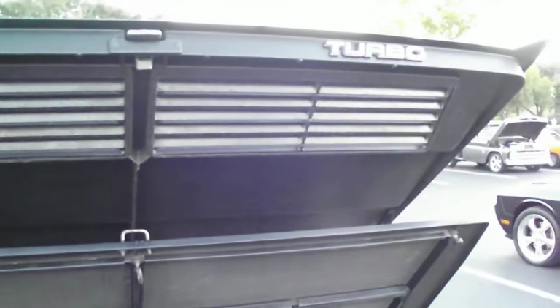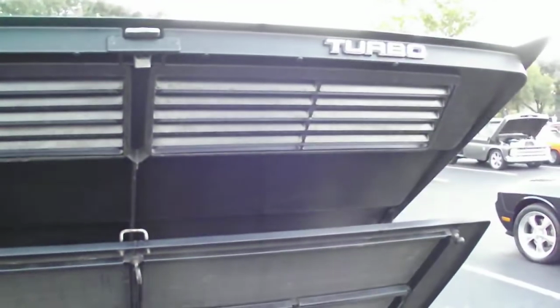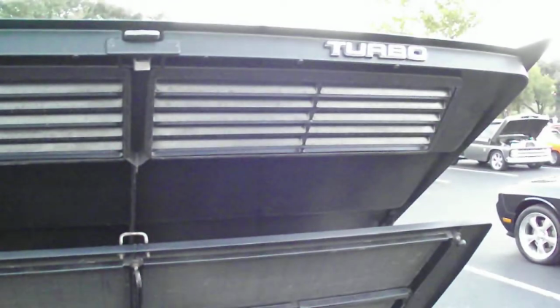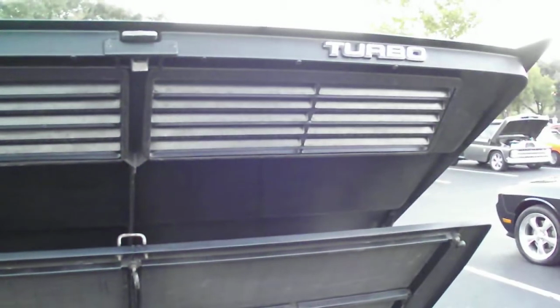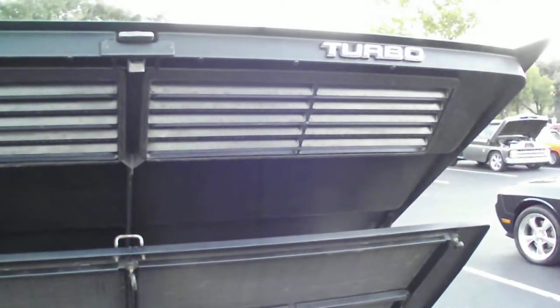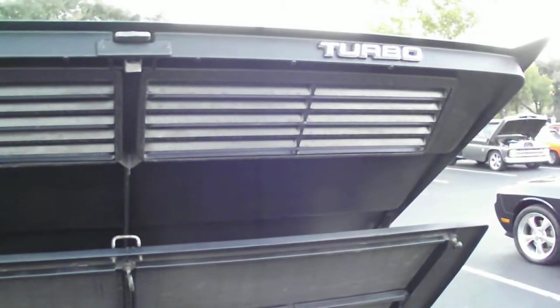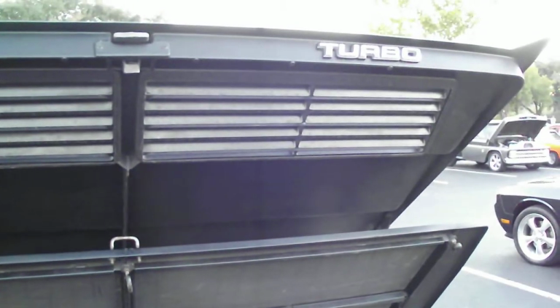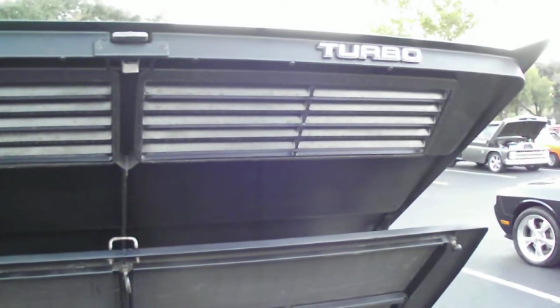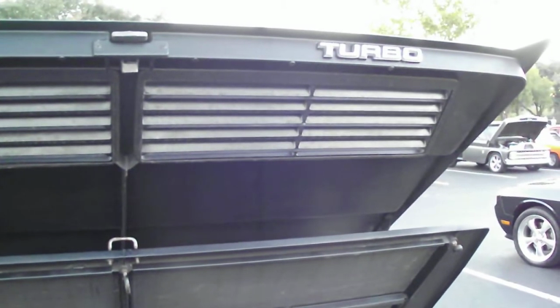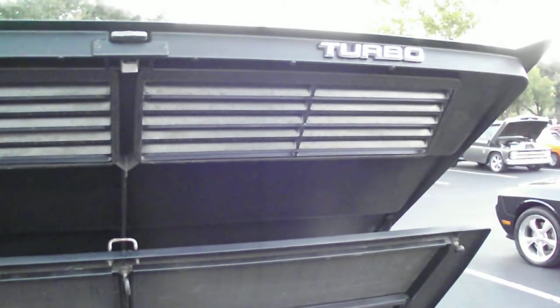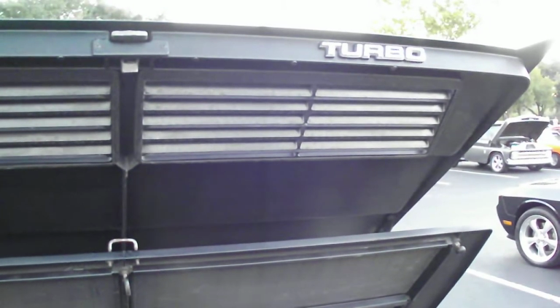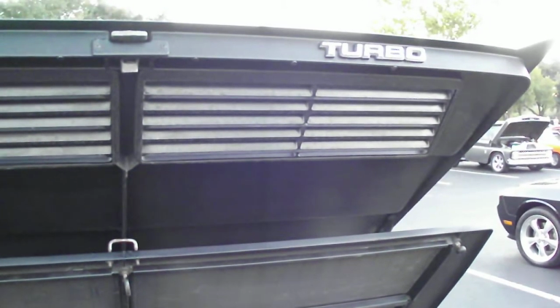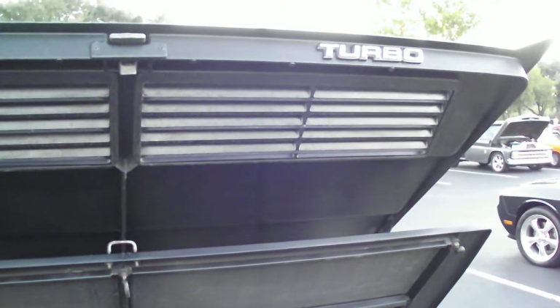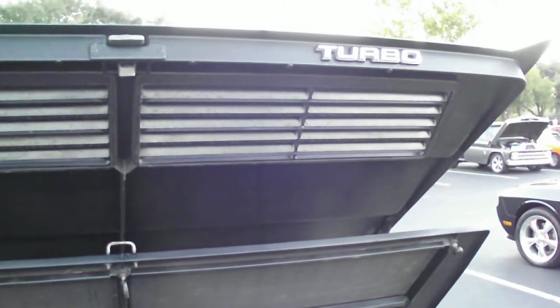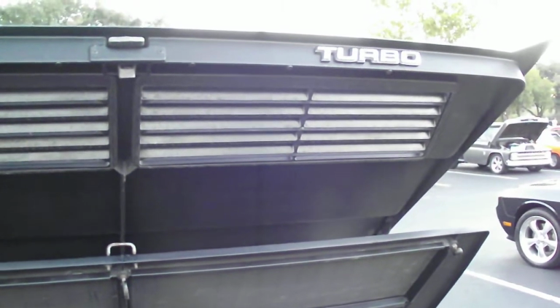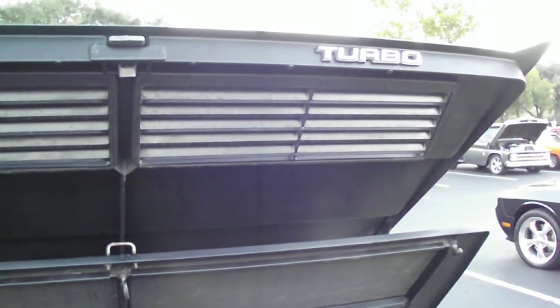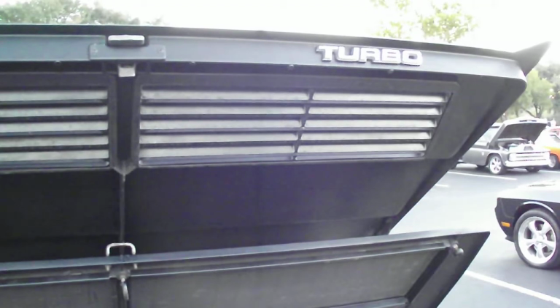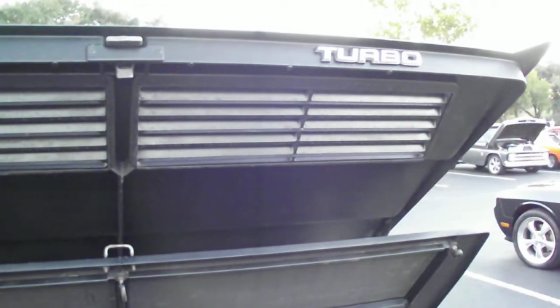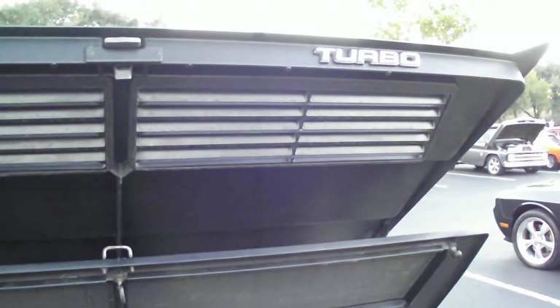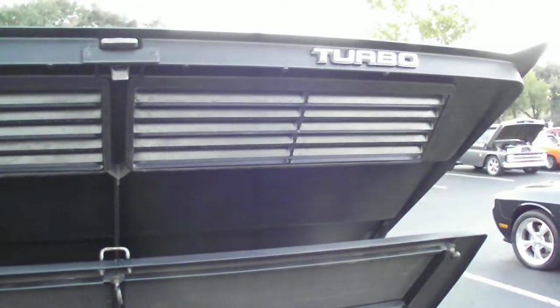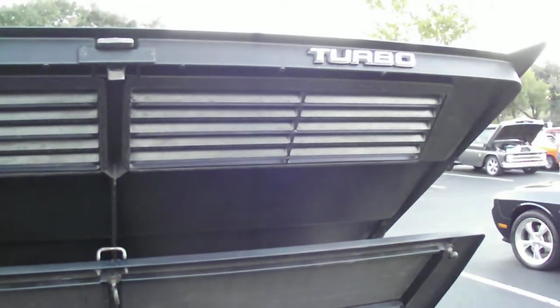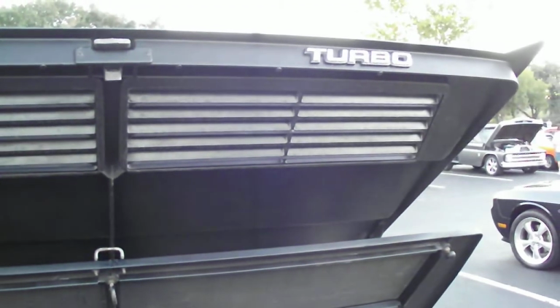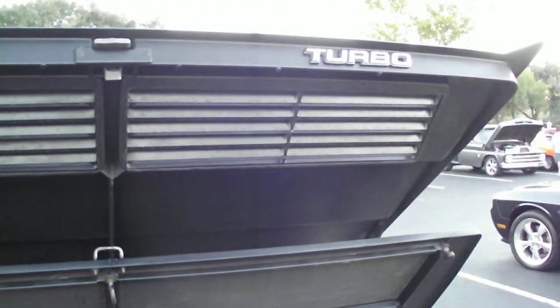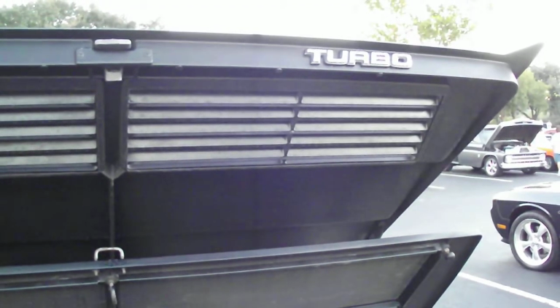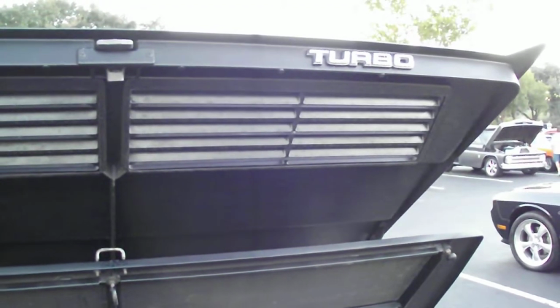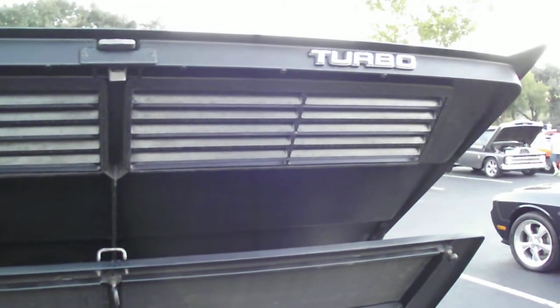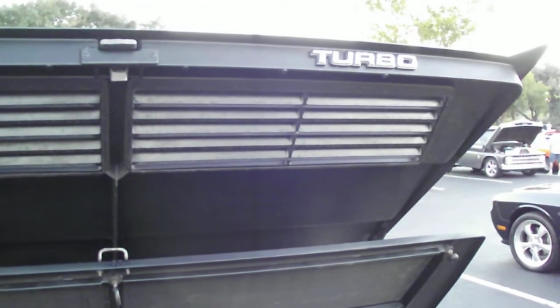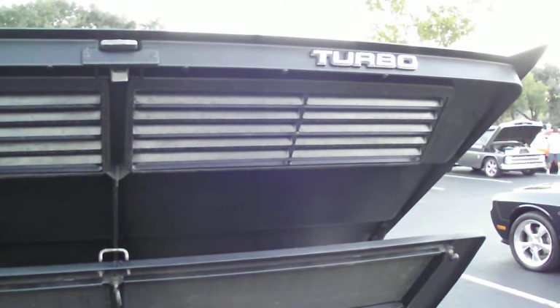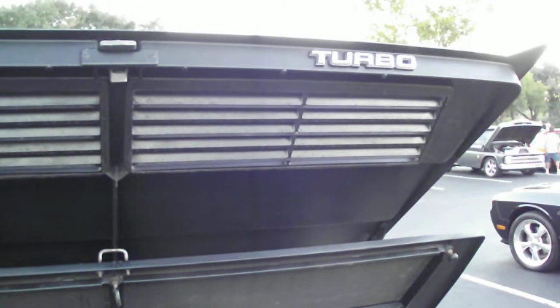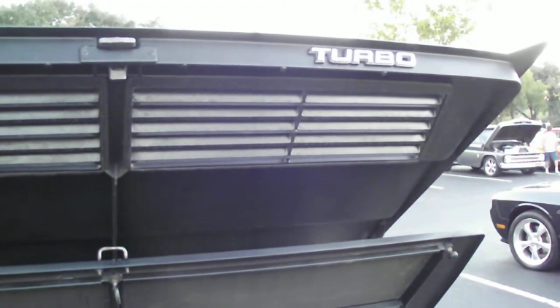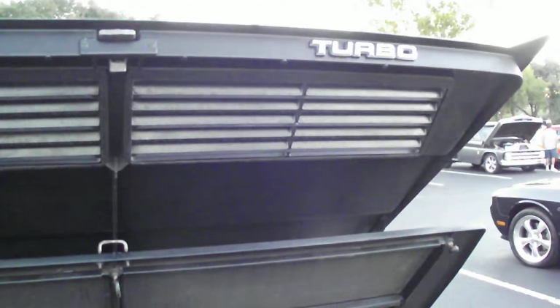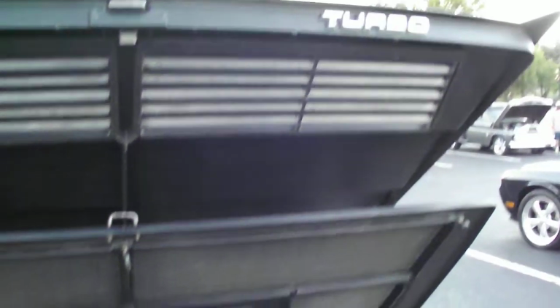Turbo decal — from Mitsubishi, I think. Well, Steve said they weren't.